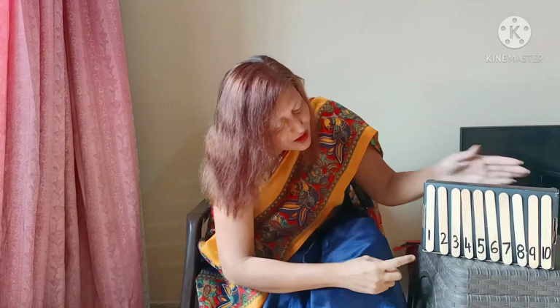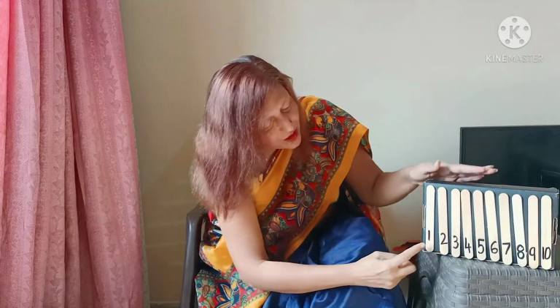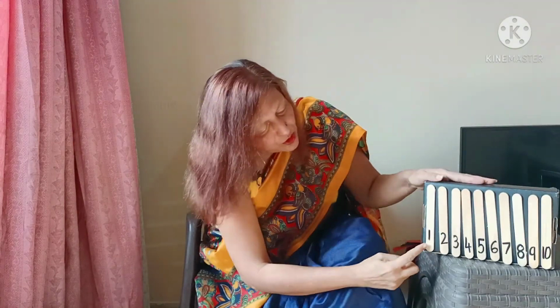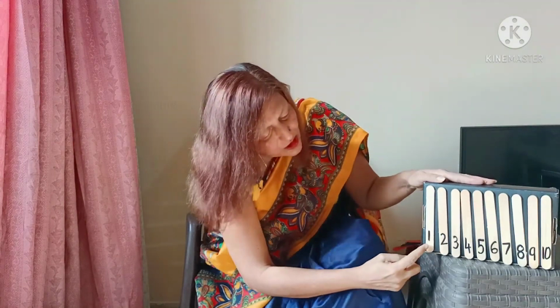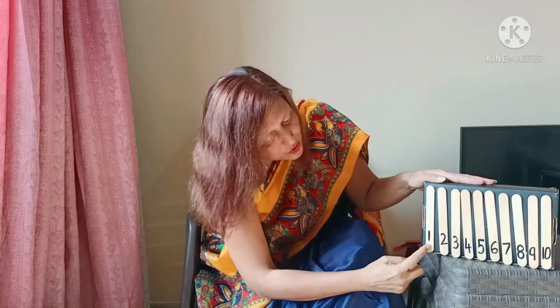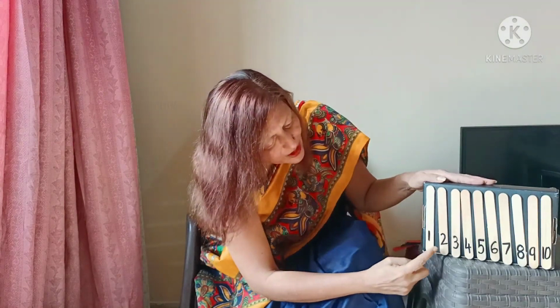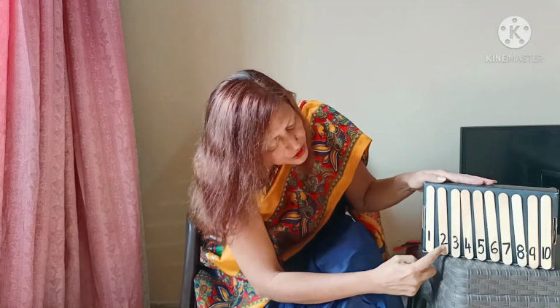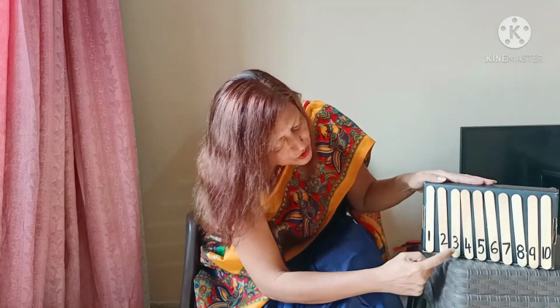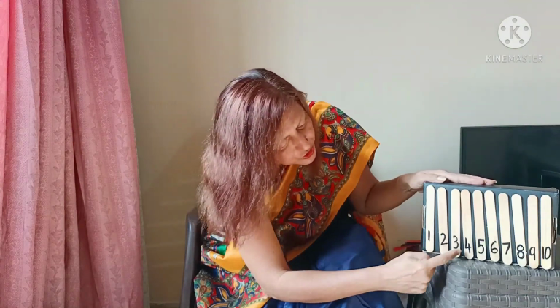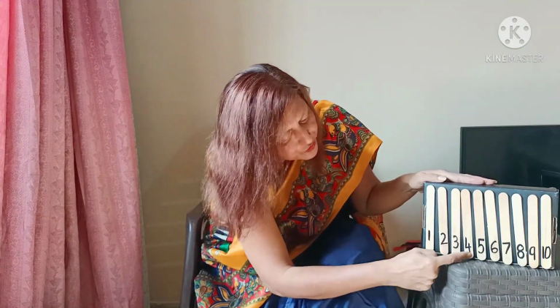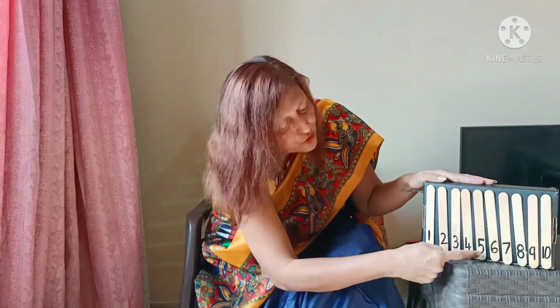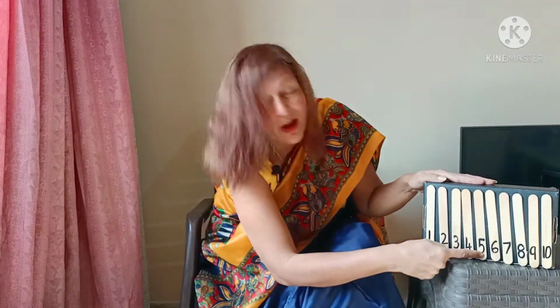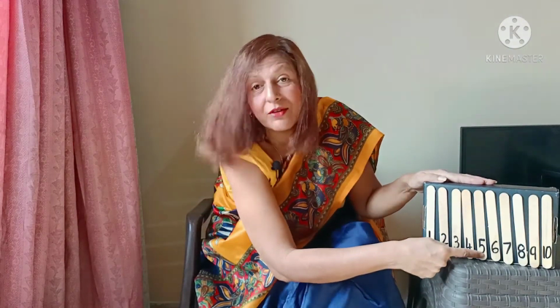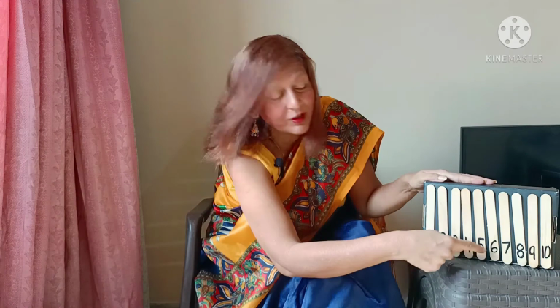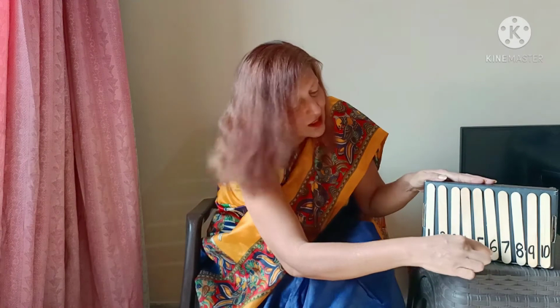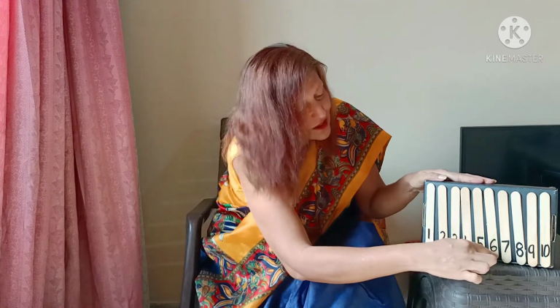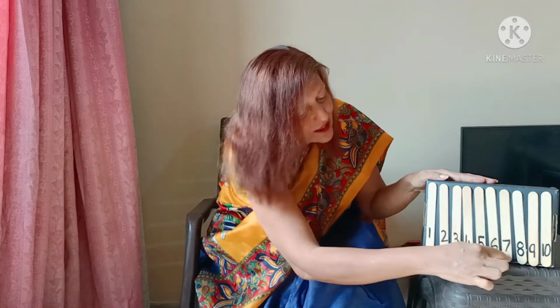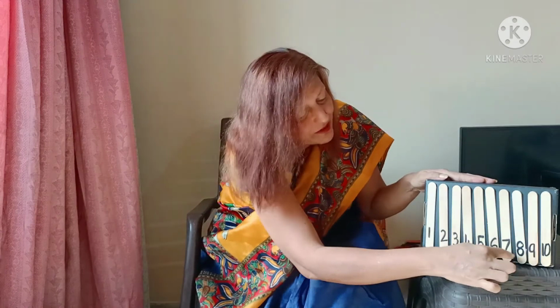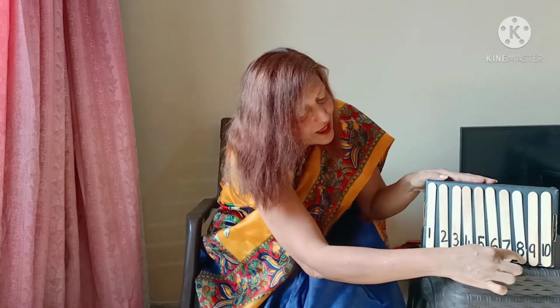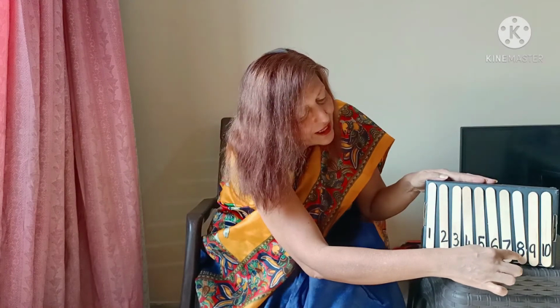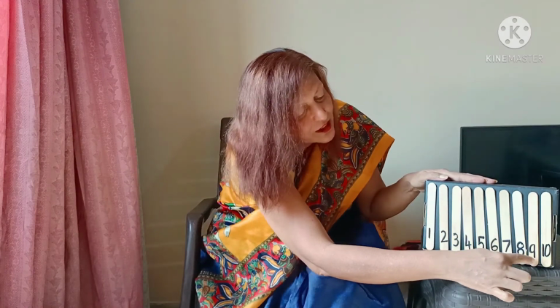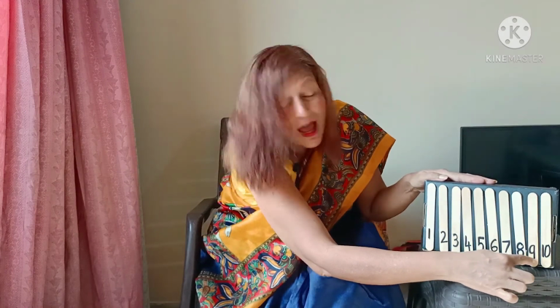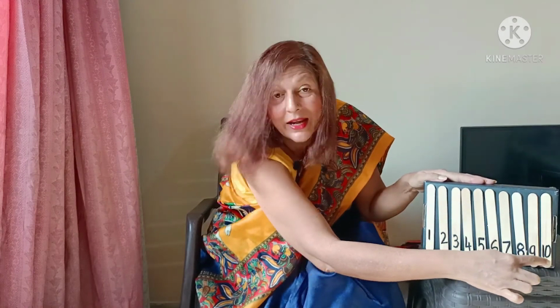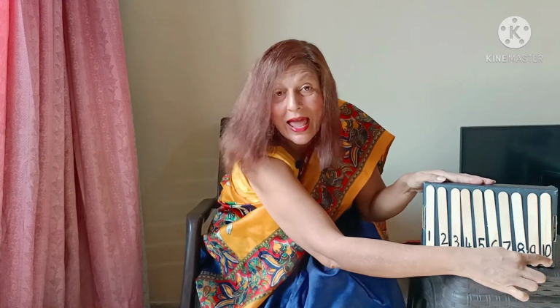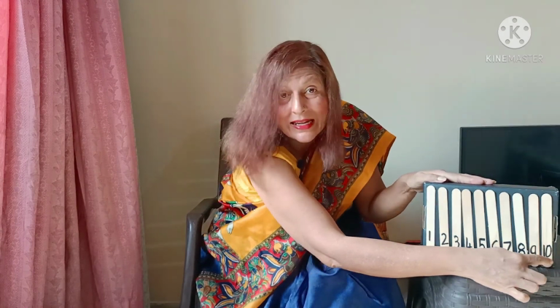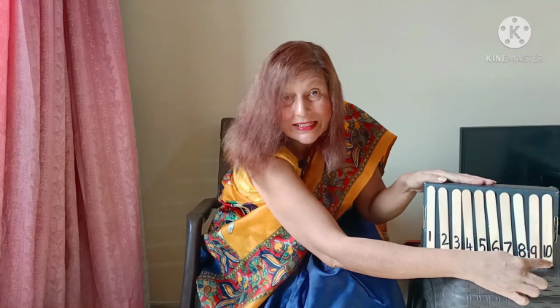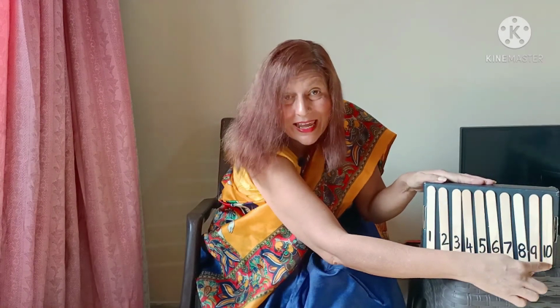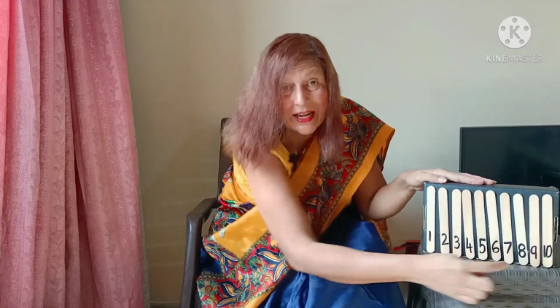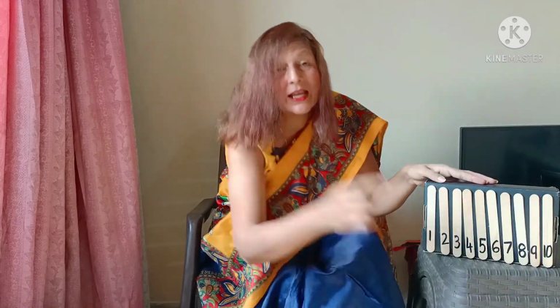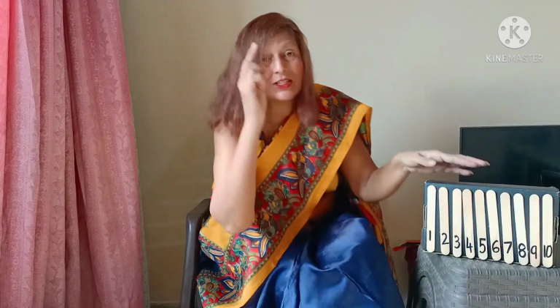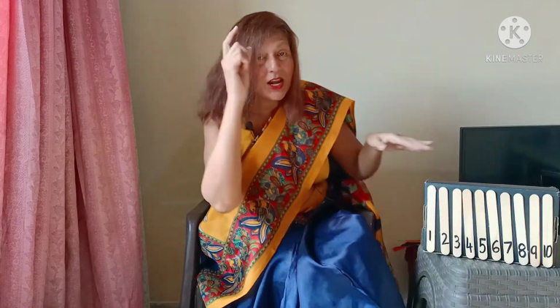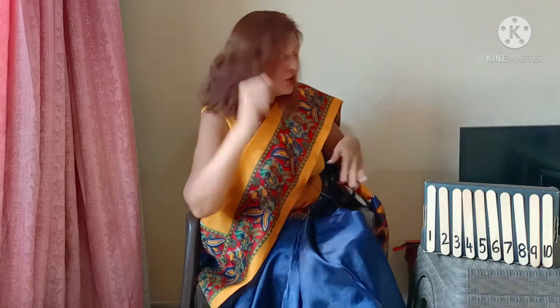Children, numerals 1, 2, 3, 4, 5, 6, 7, 8, 9, and 10 — 10 numerals.